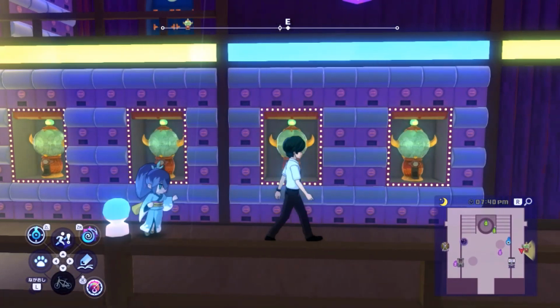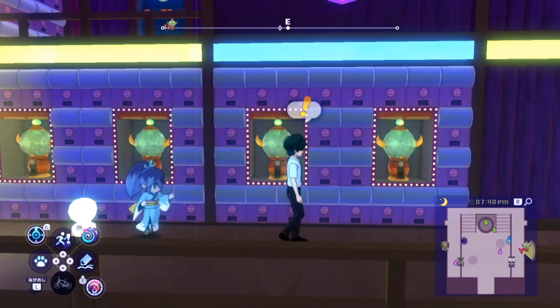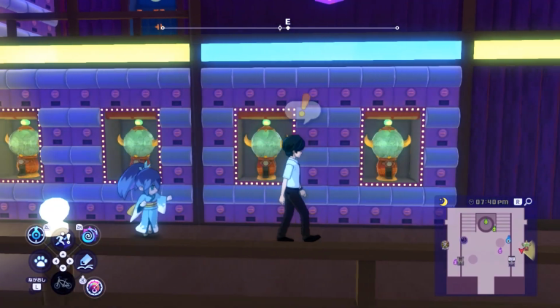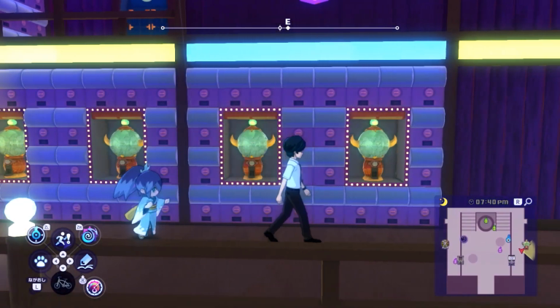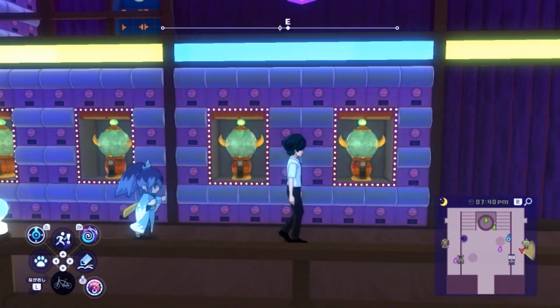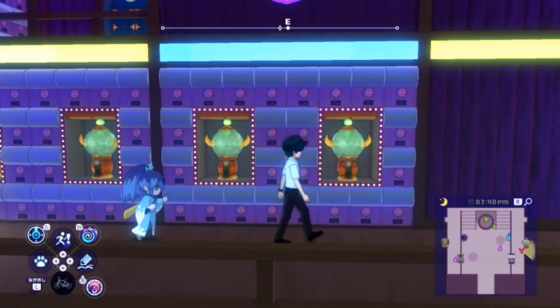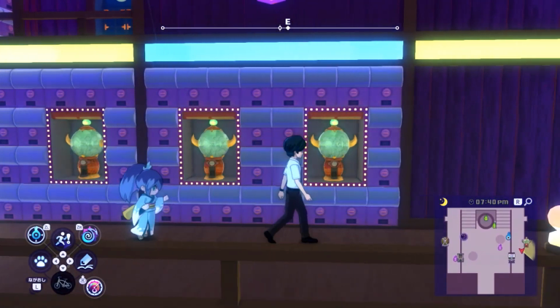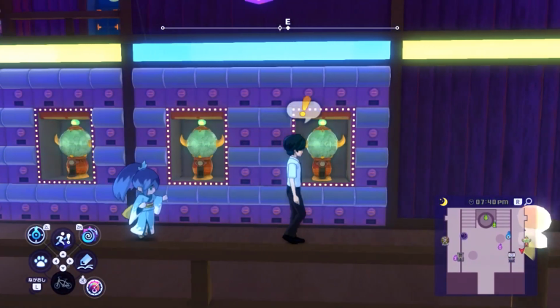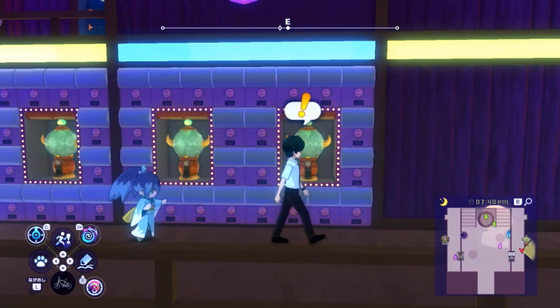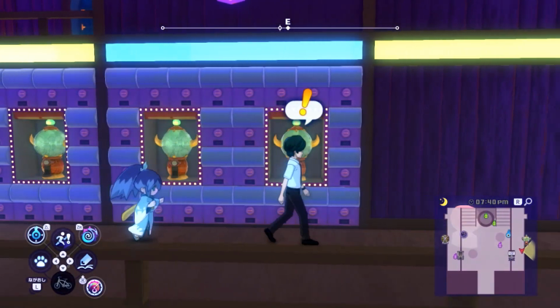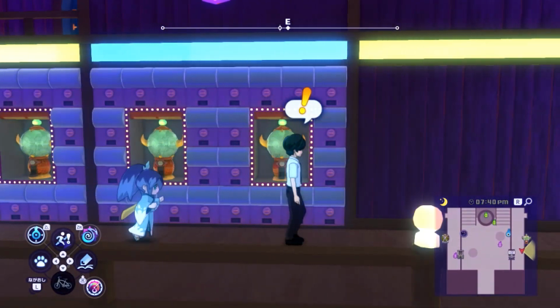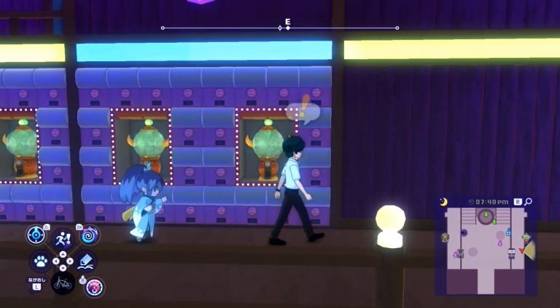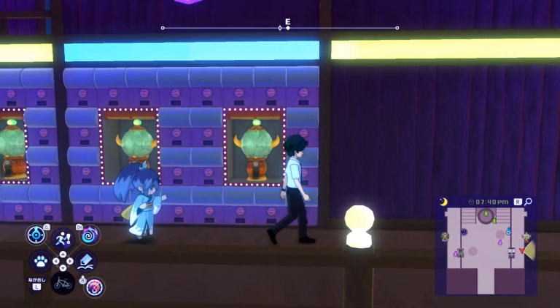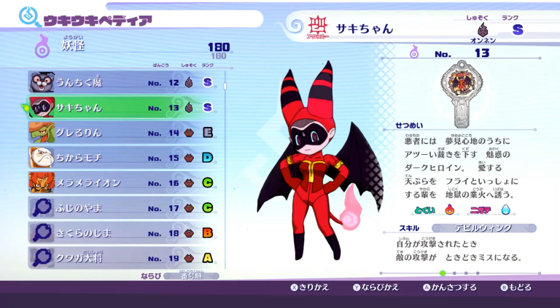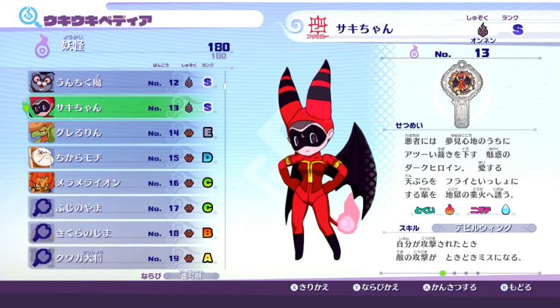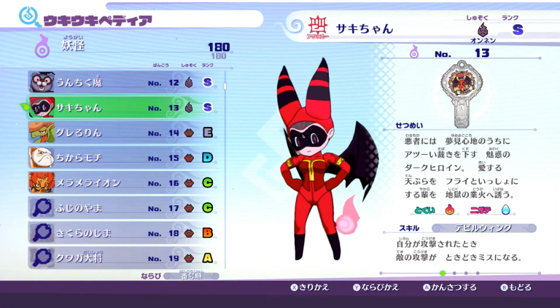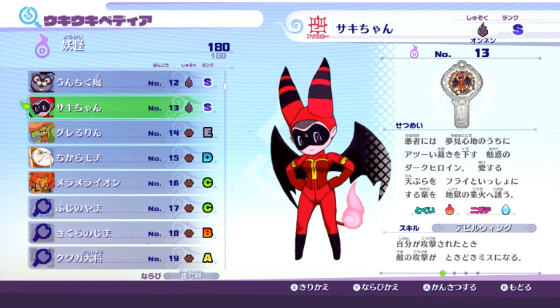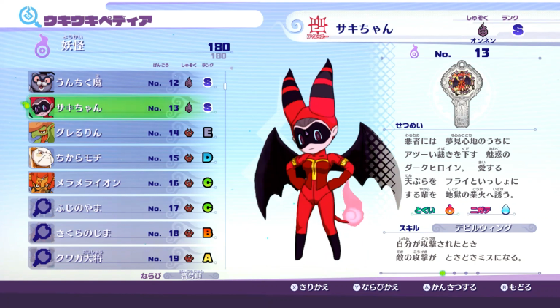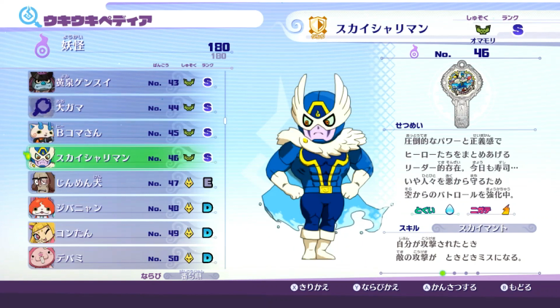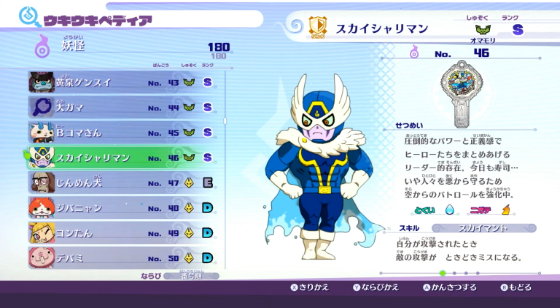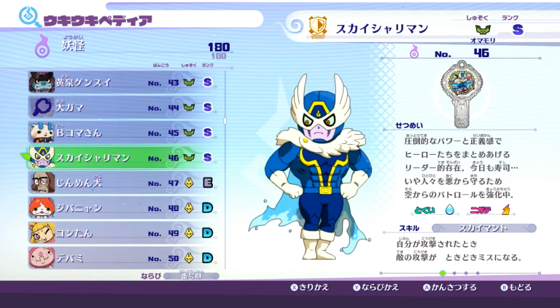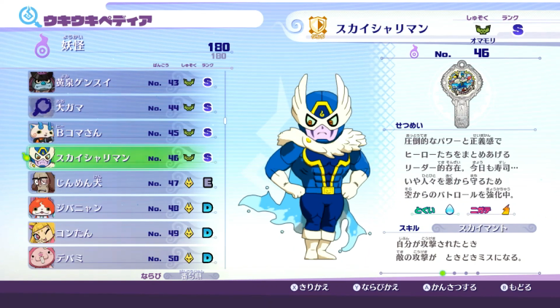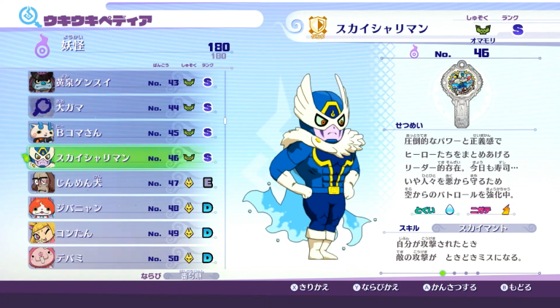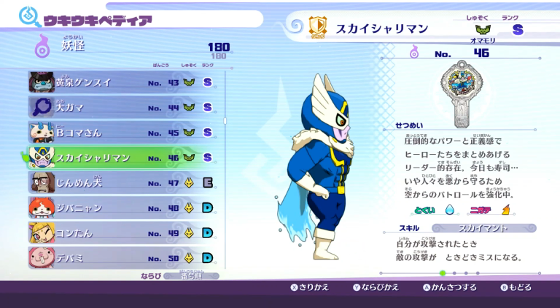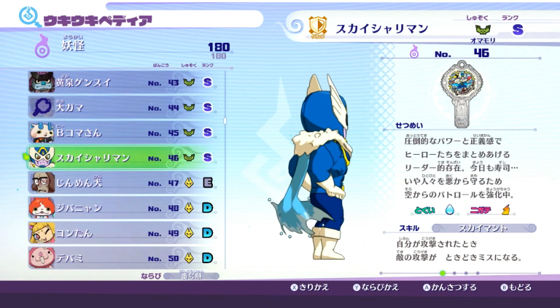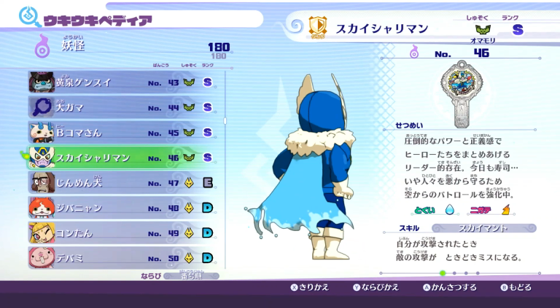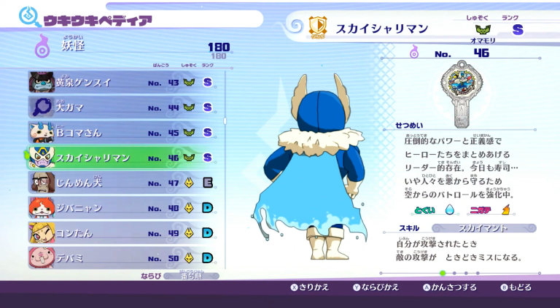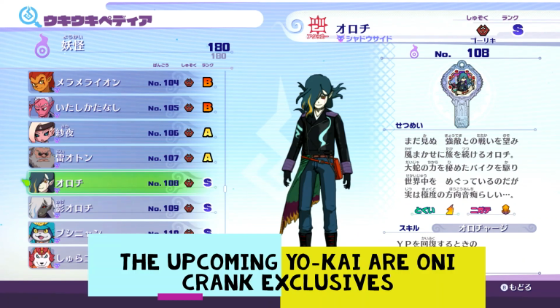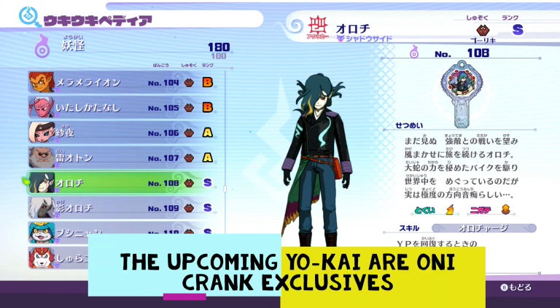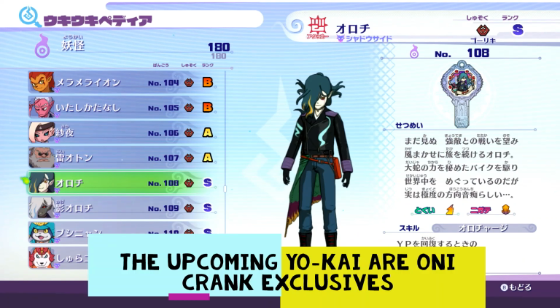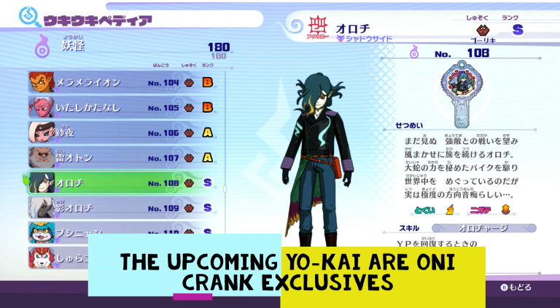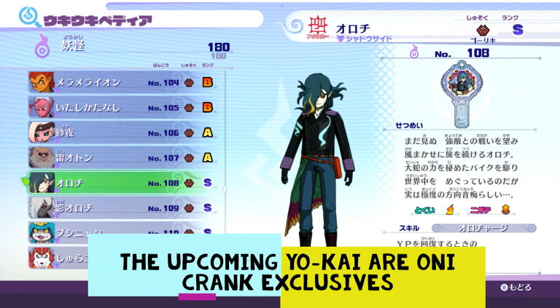Gacha-Land Crank-A-Kai exclusives include Little Charmer, Silver Lining, and Shadowside Venok.